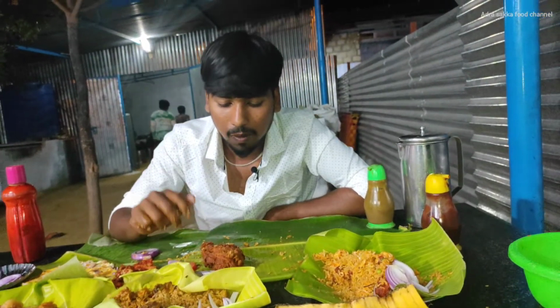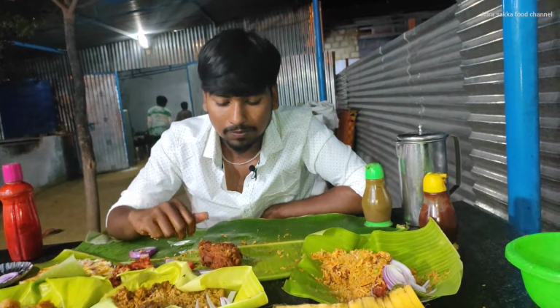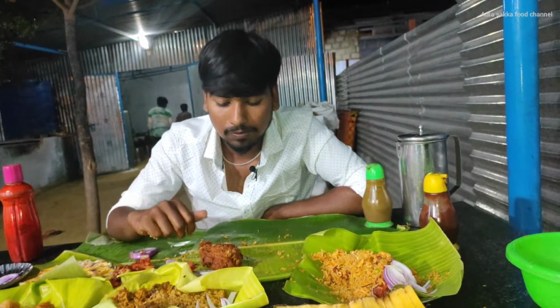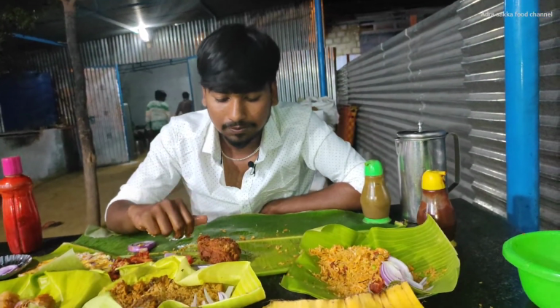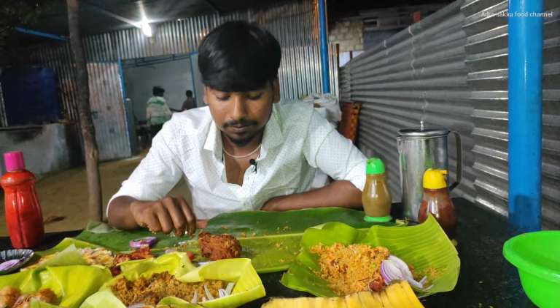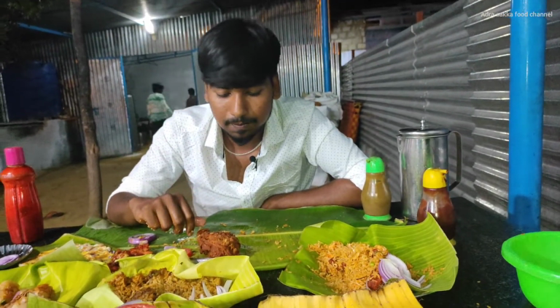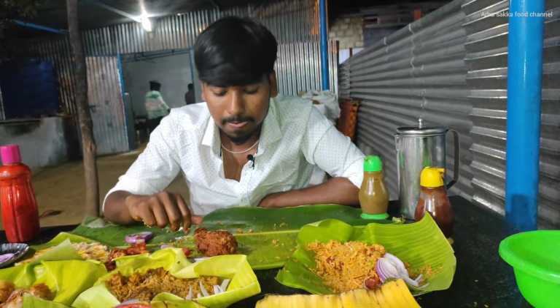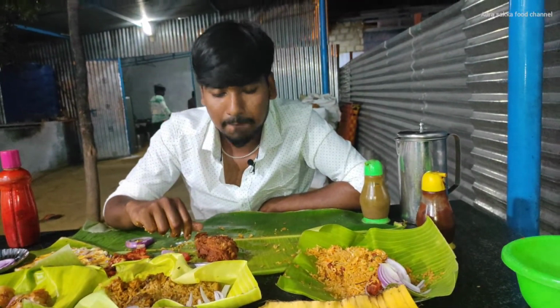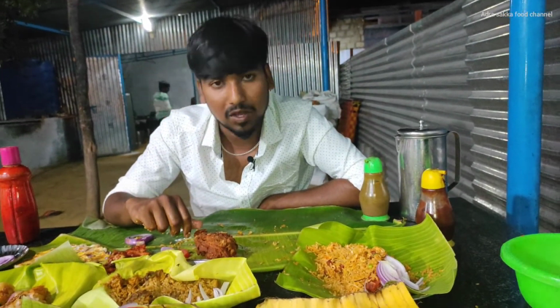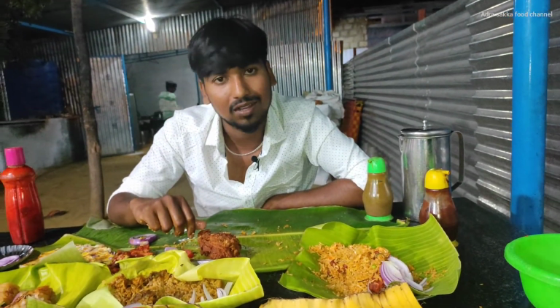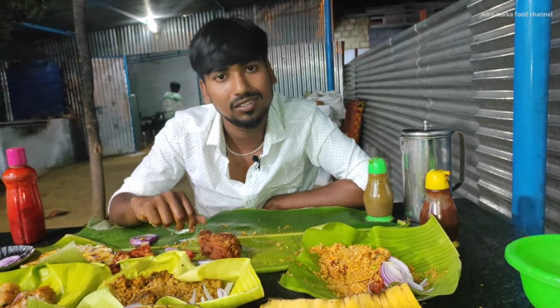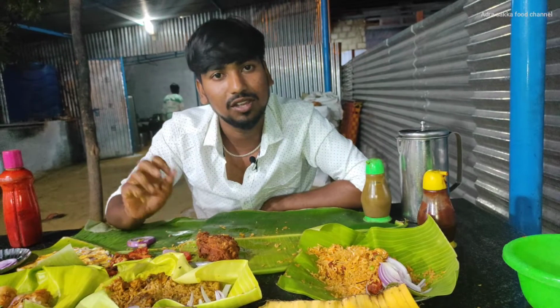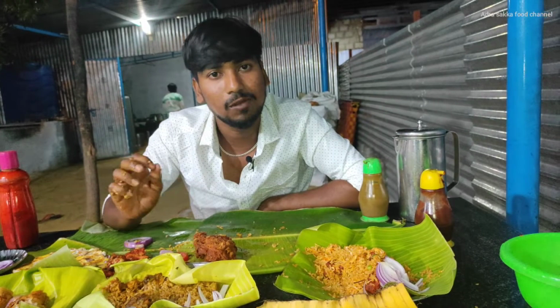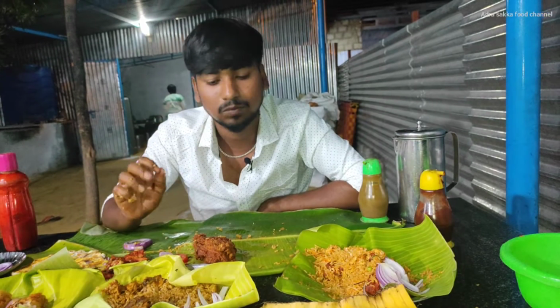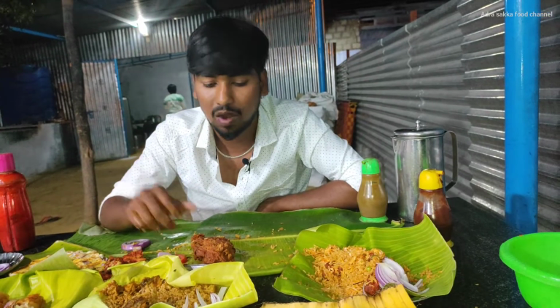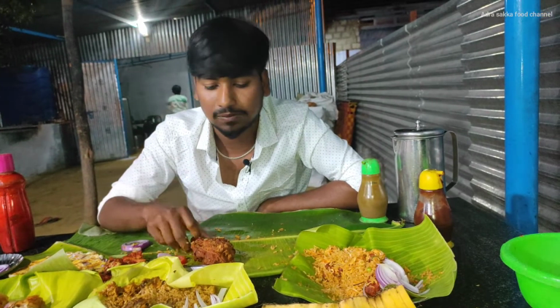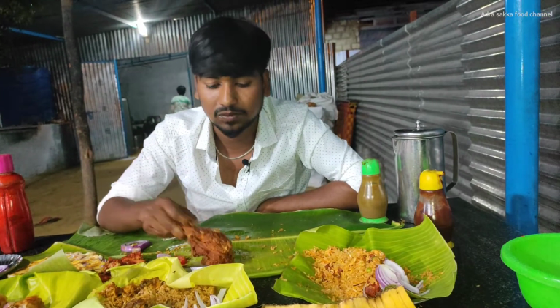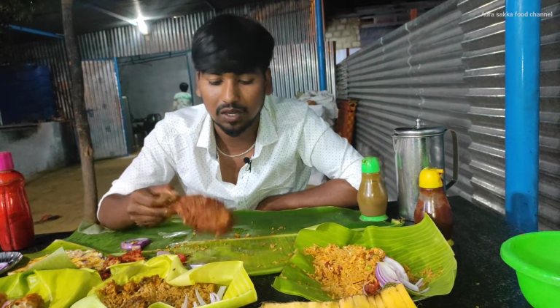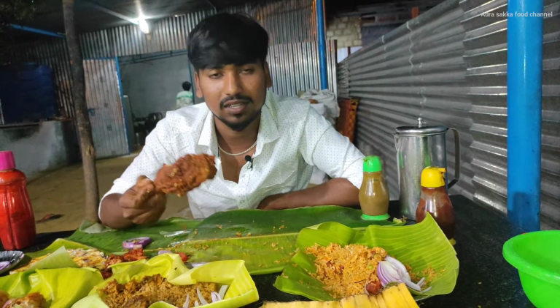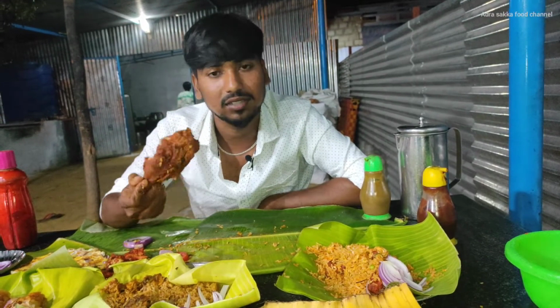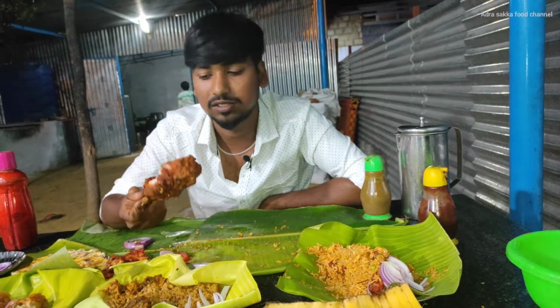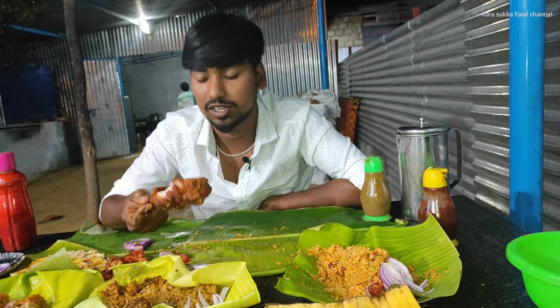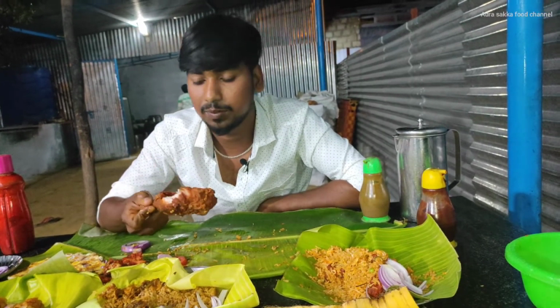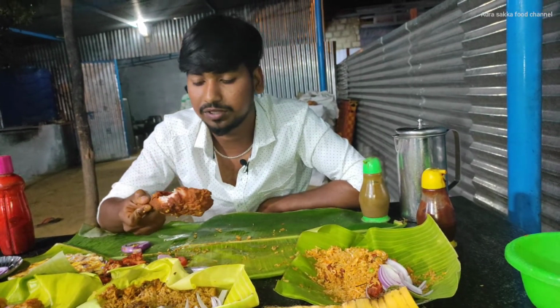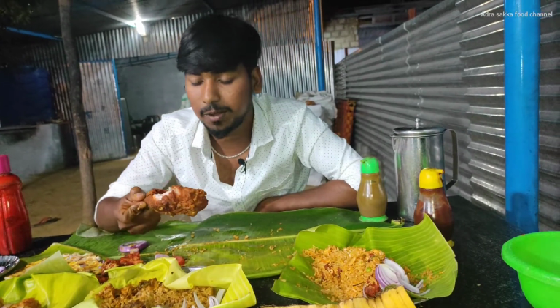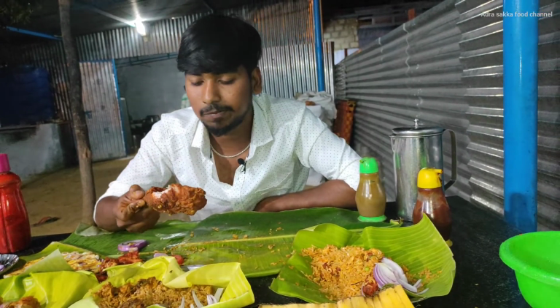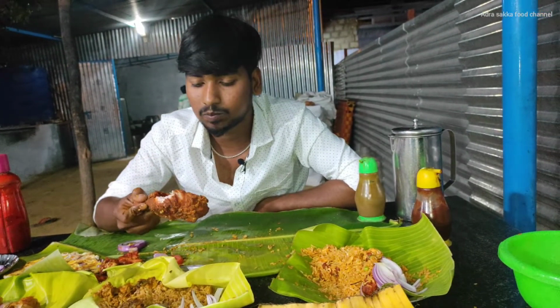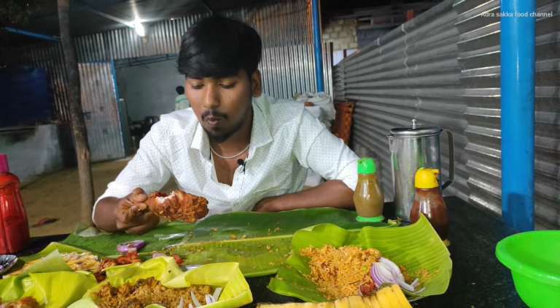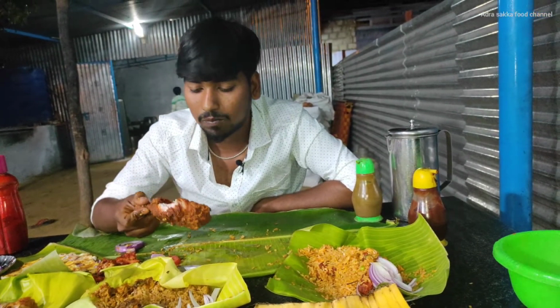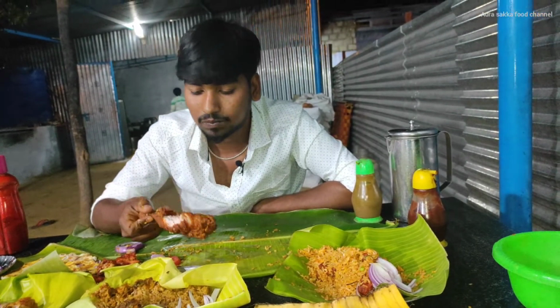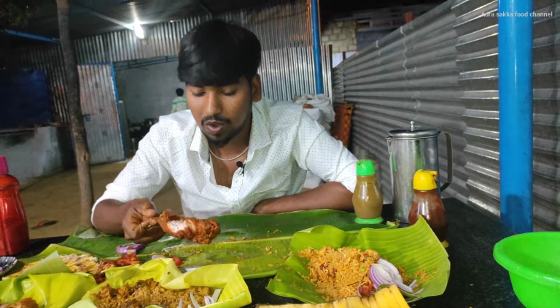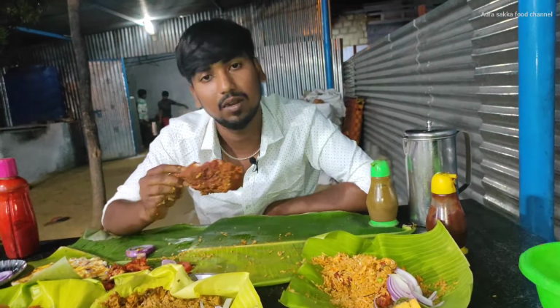It is crunchy. It tastes like chicken. It is so good.